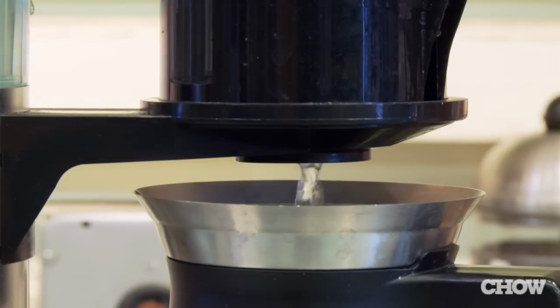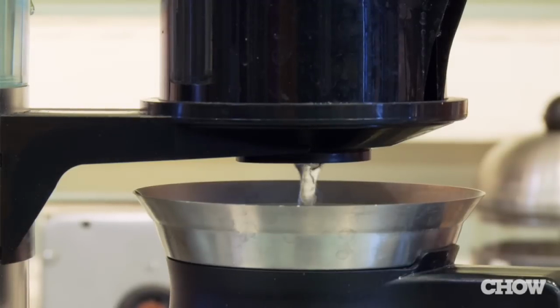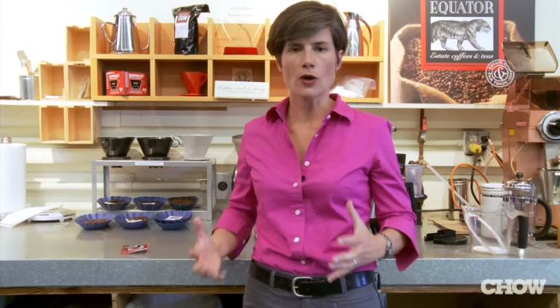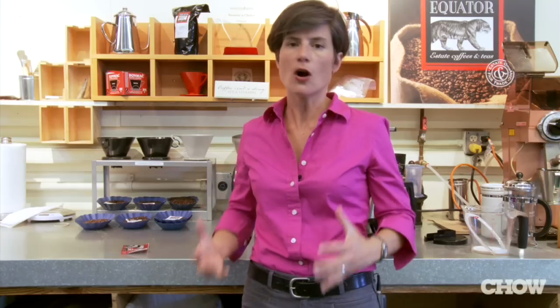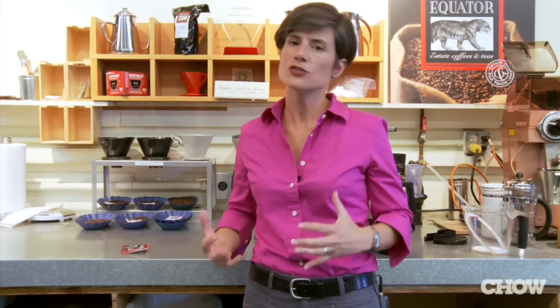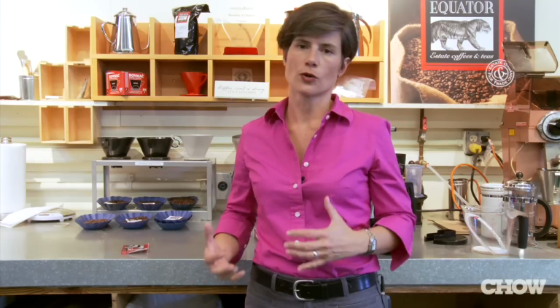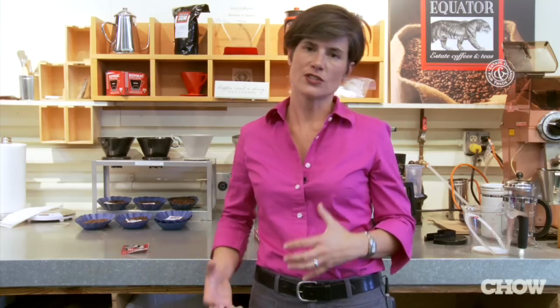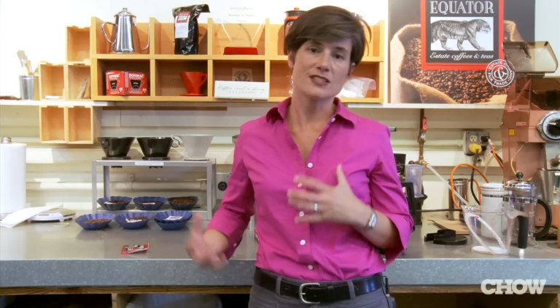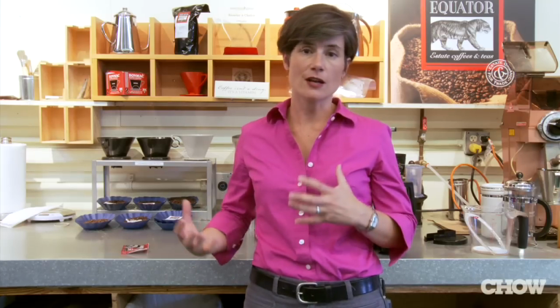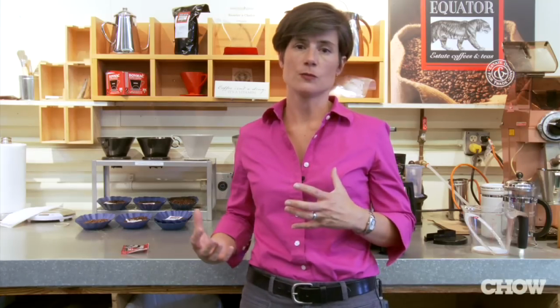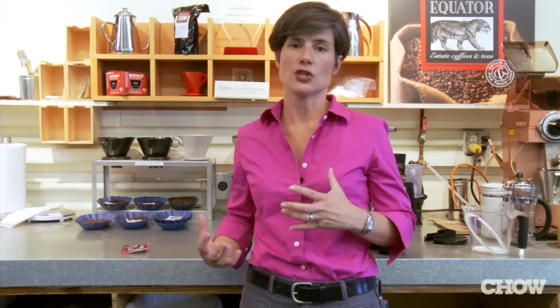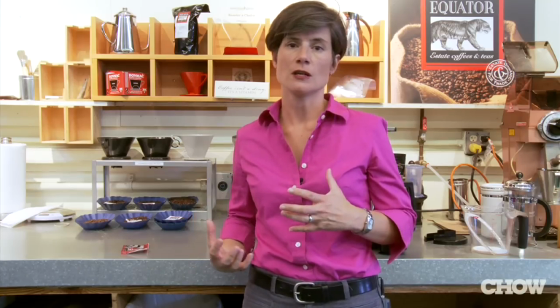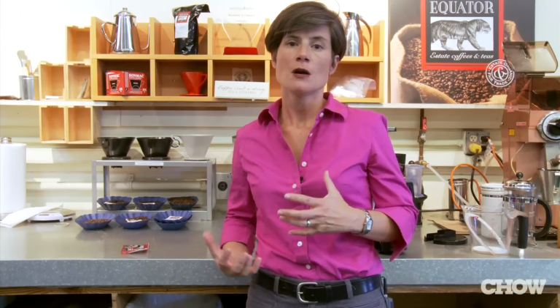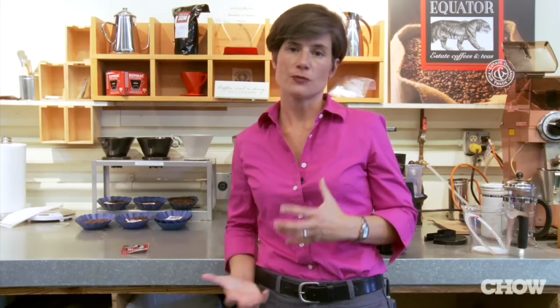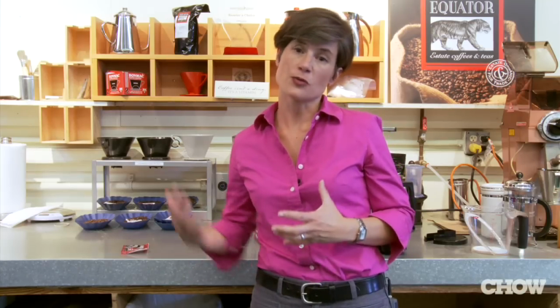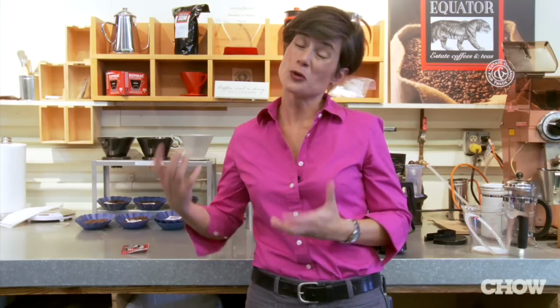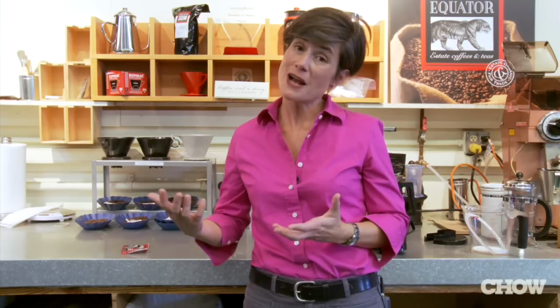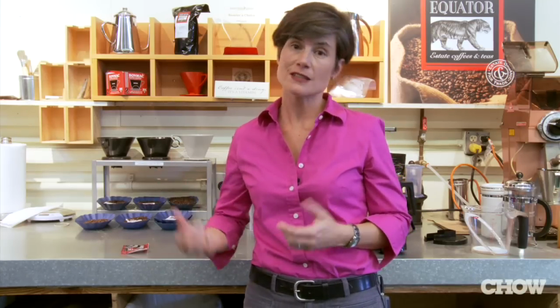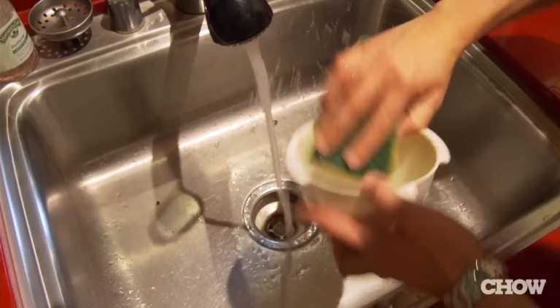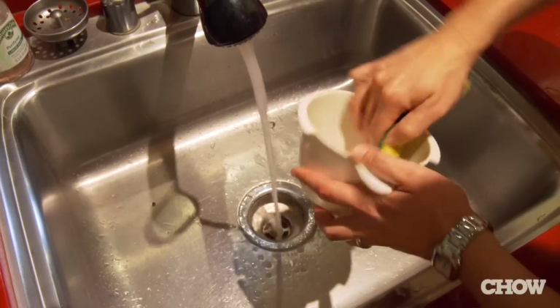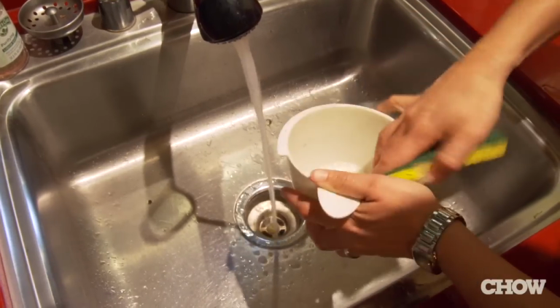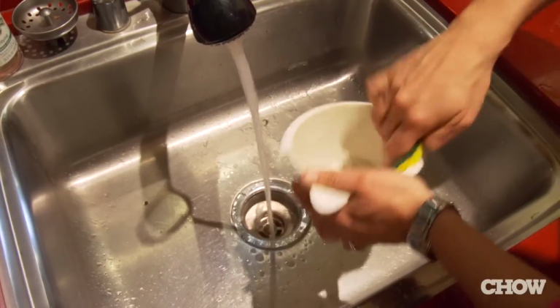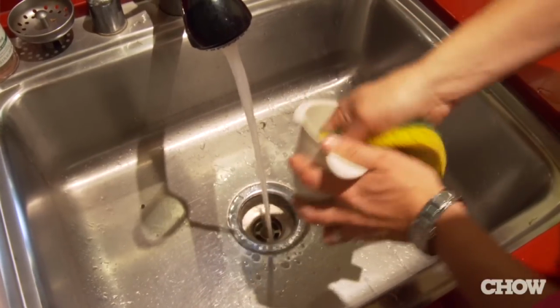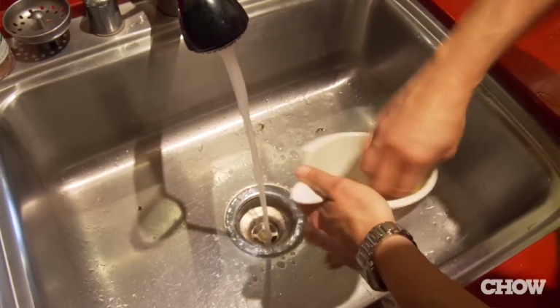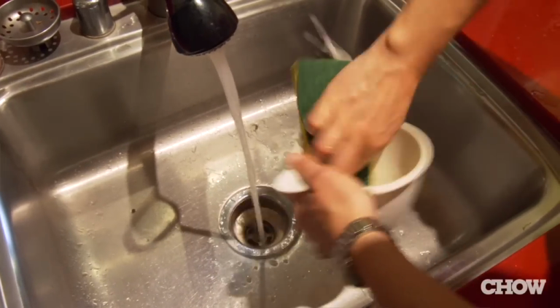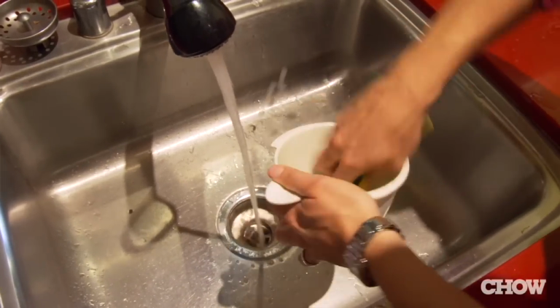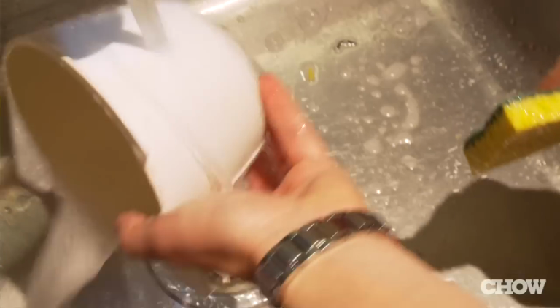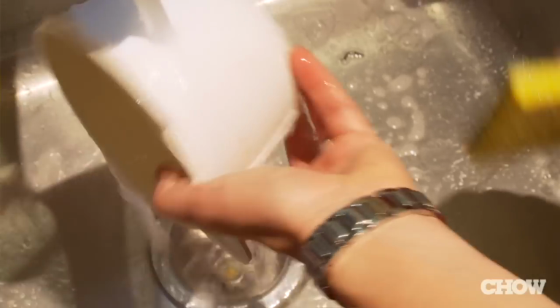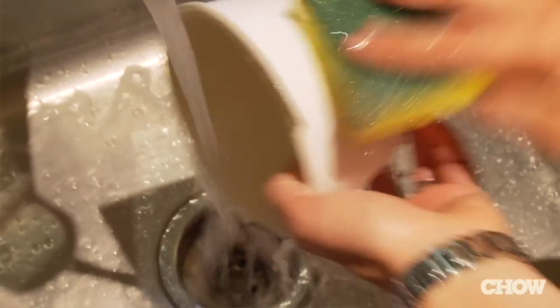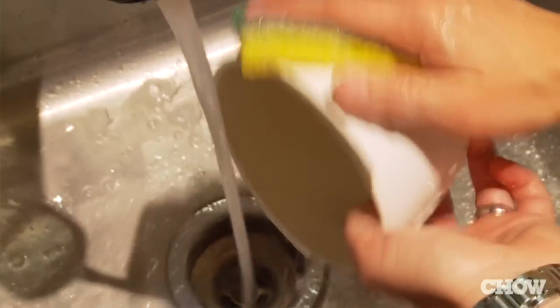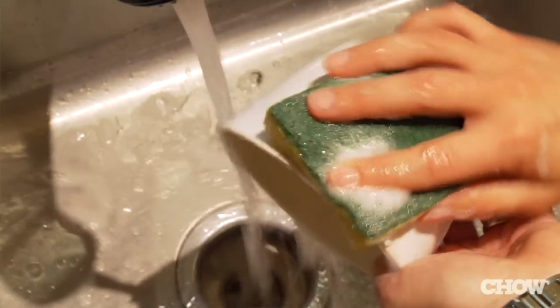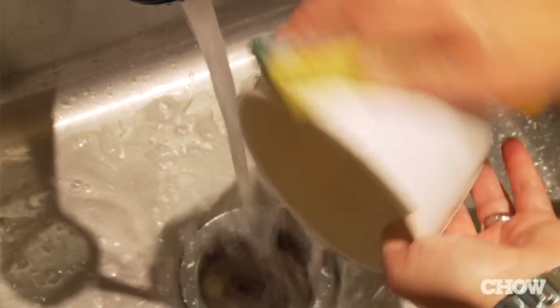Vinegar and water also work to descale the machine, but for the brew basket you've got to use warm soapy water and get in there with some elbow grease.